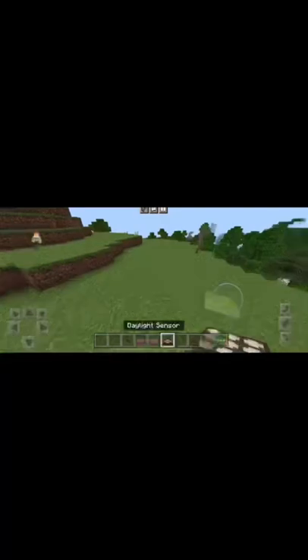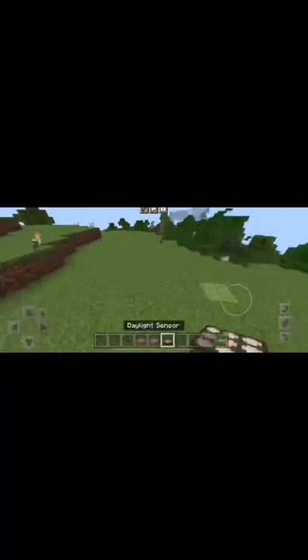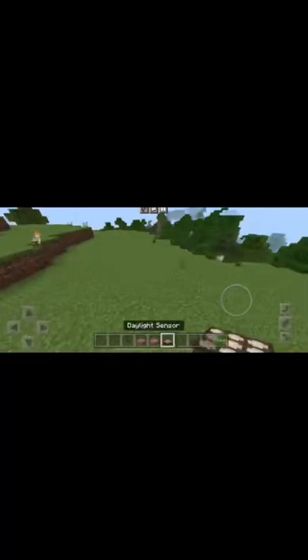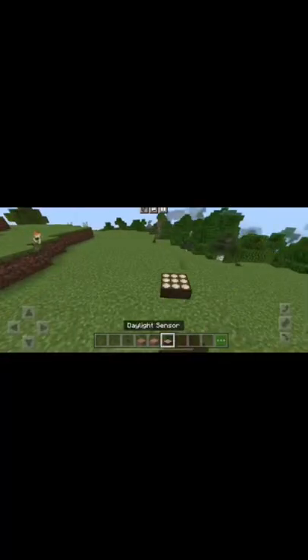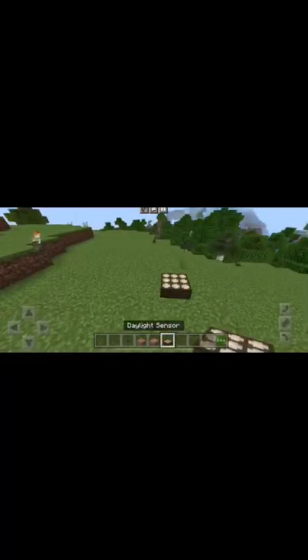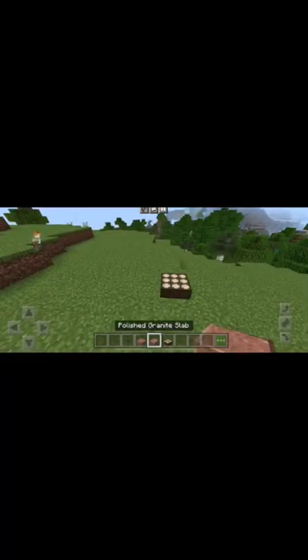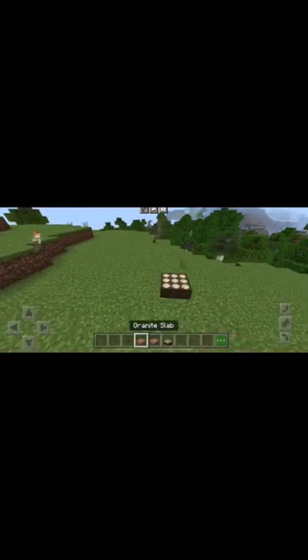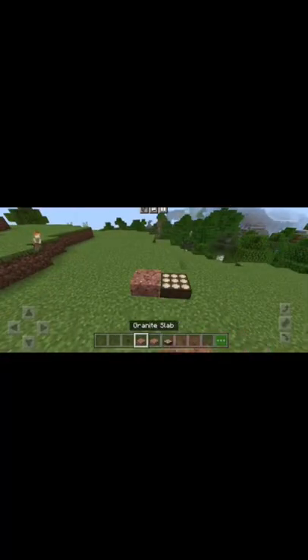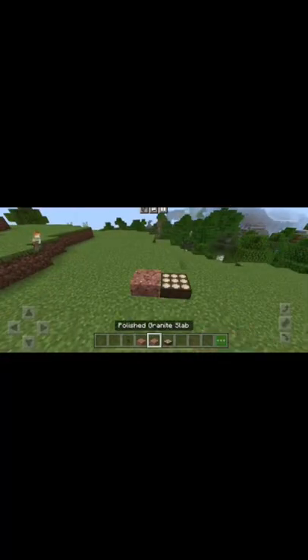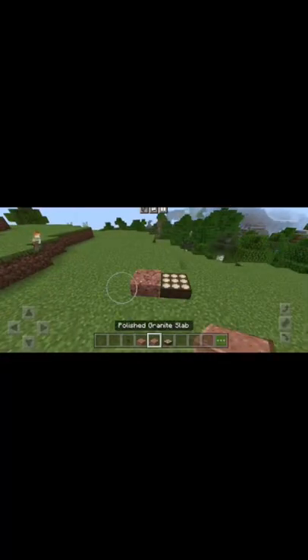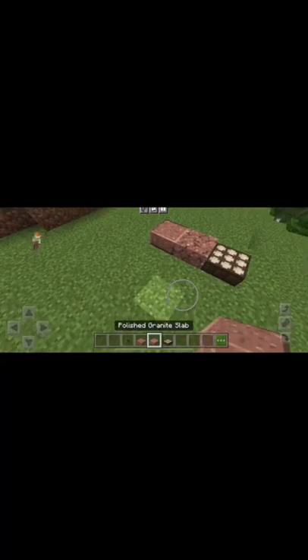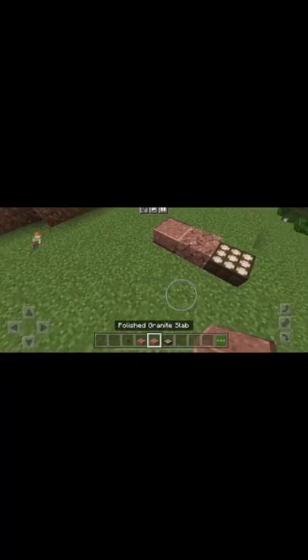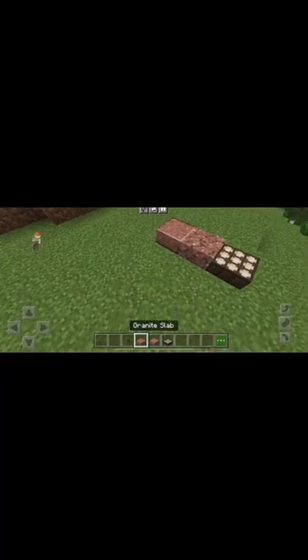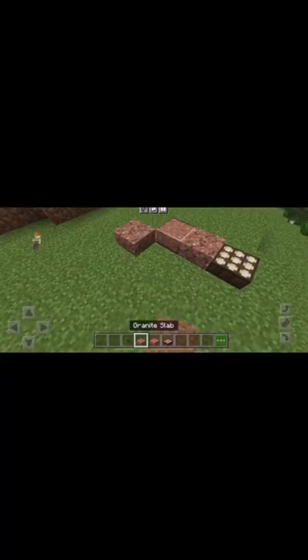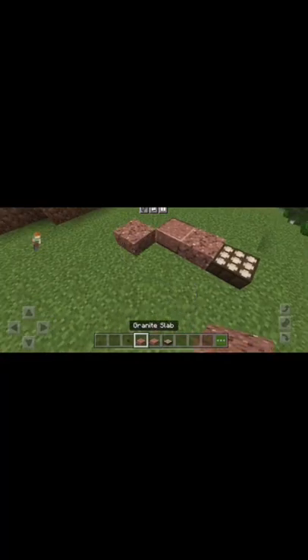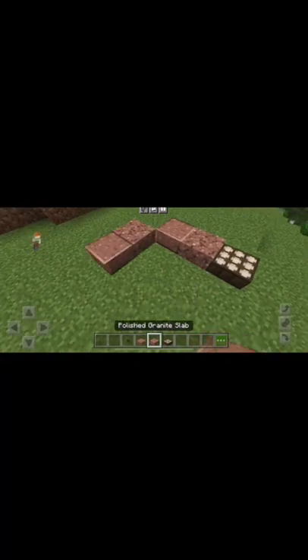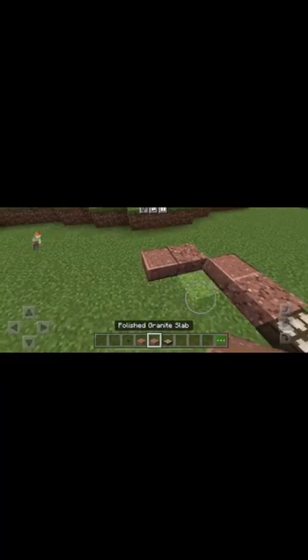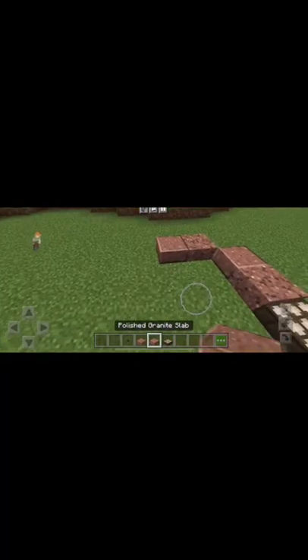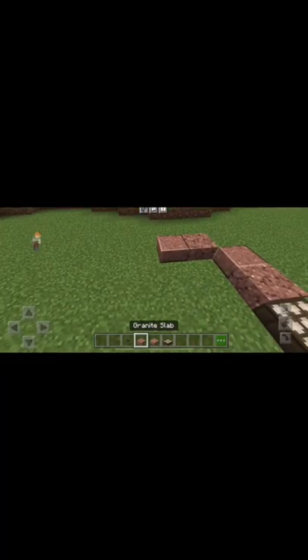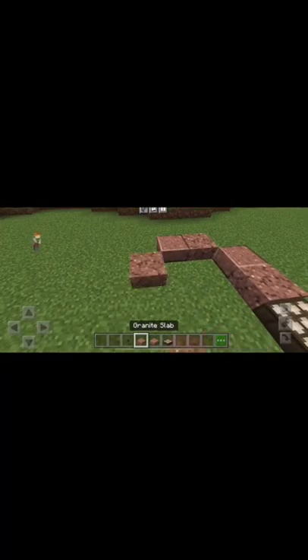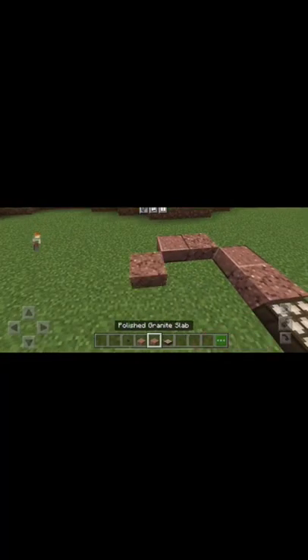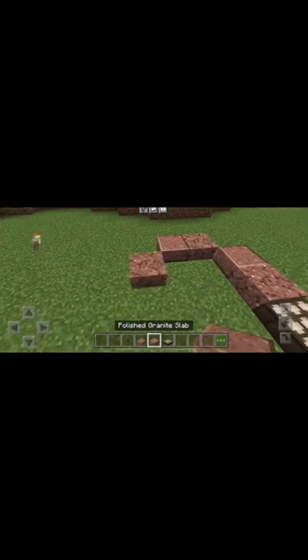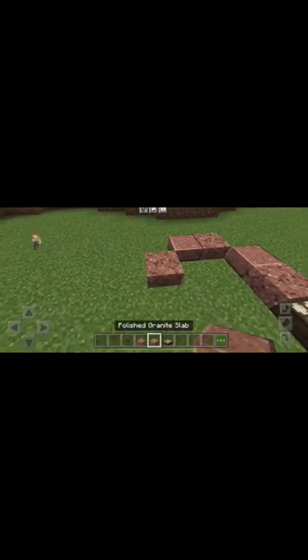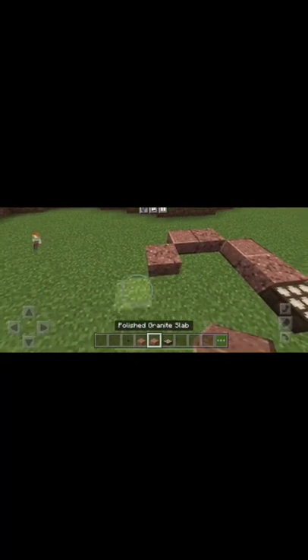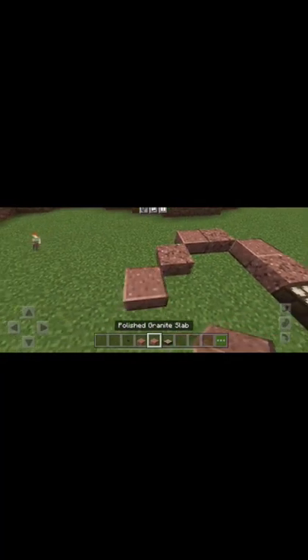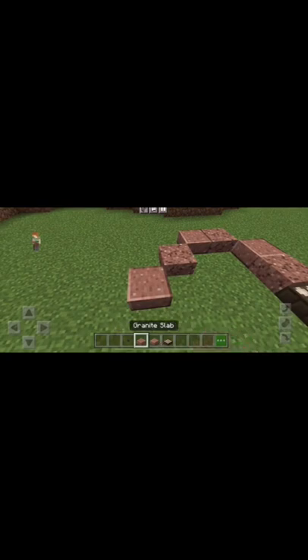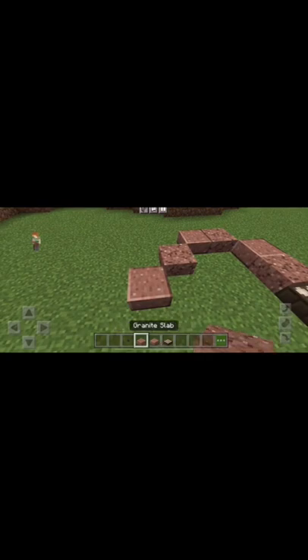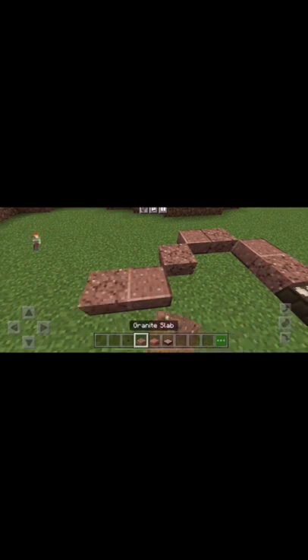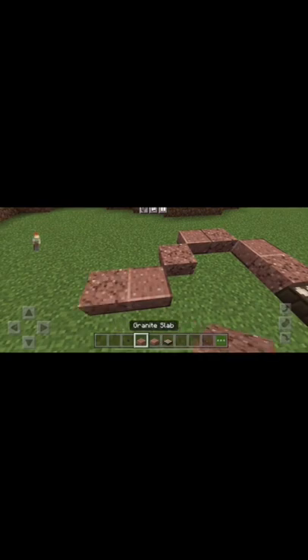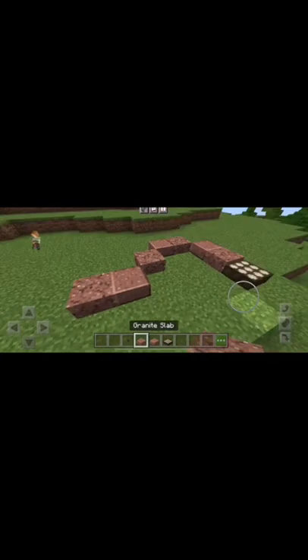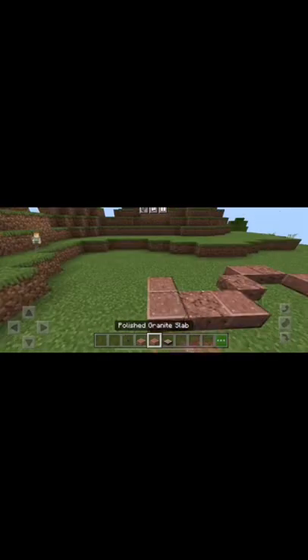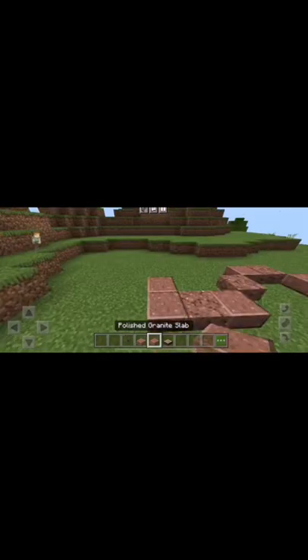What's up team? I'm going to show you how to build a rattlesnake in Minecraft. You just need a daylight sensor, some granite slabs, and some polished granite slabs, and you just build it in a winding motion like this.